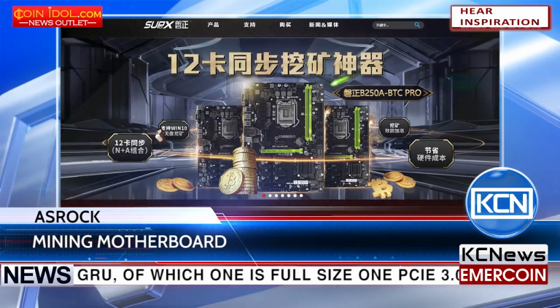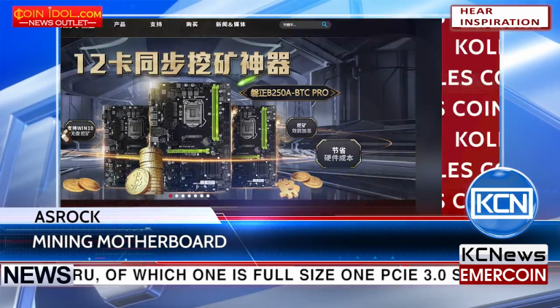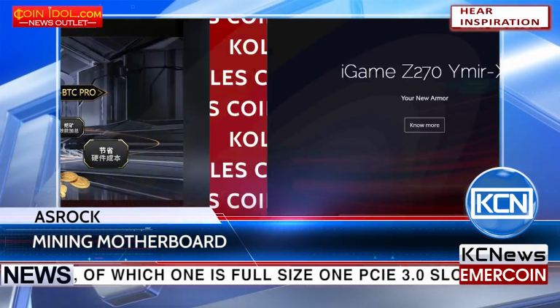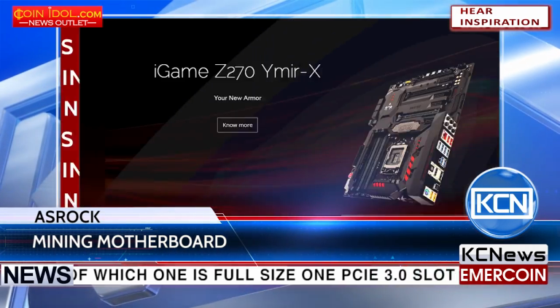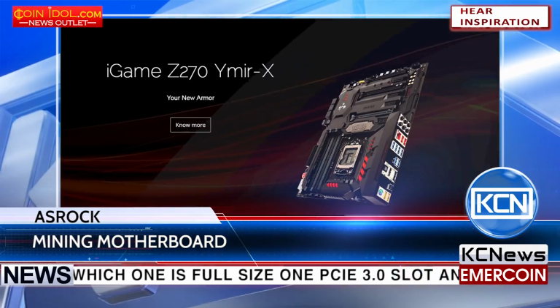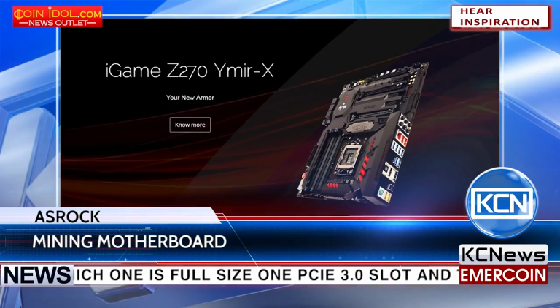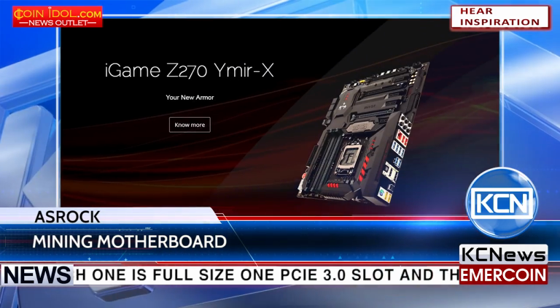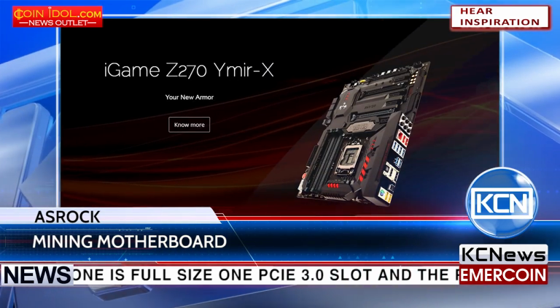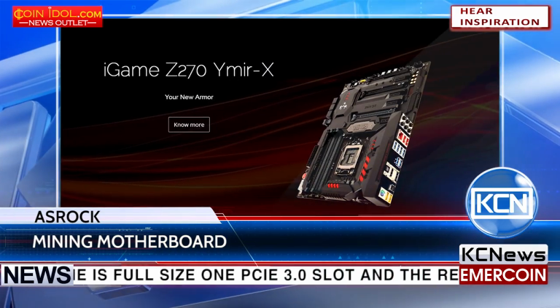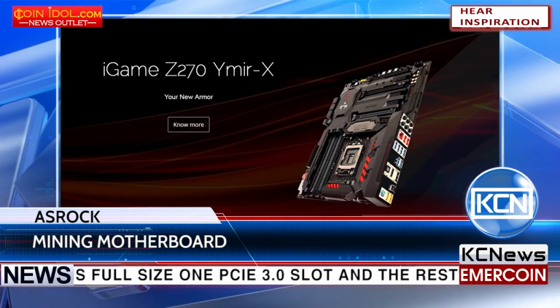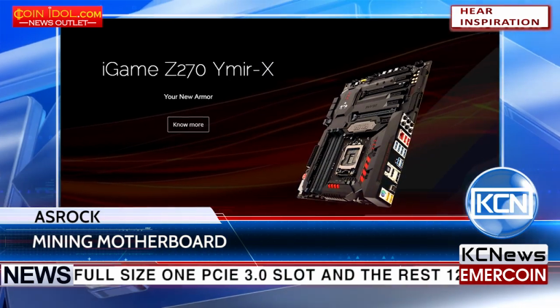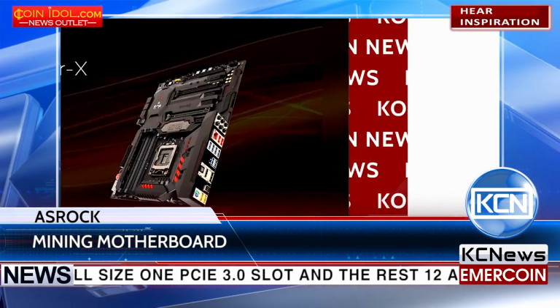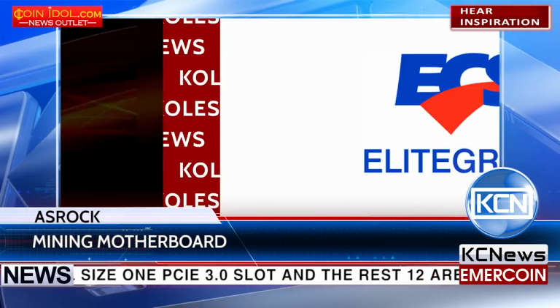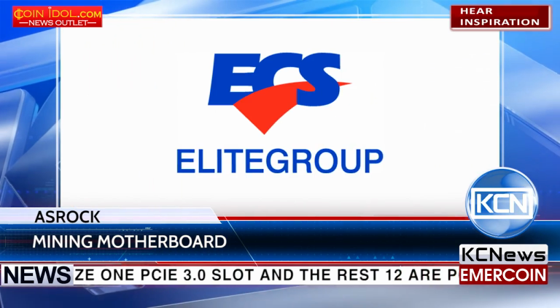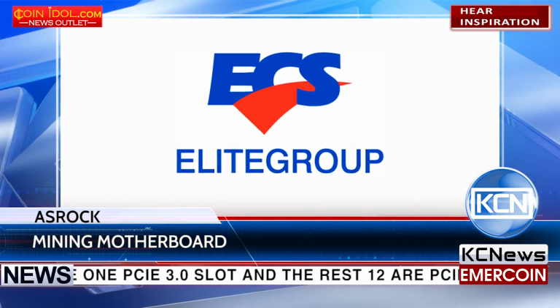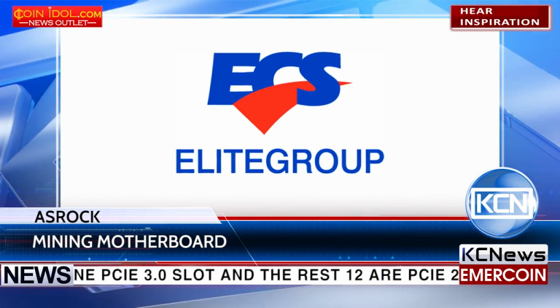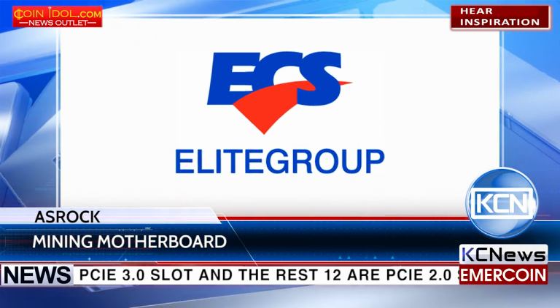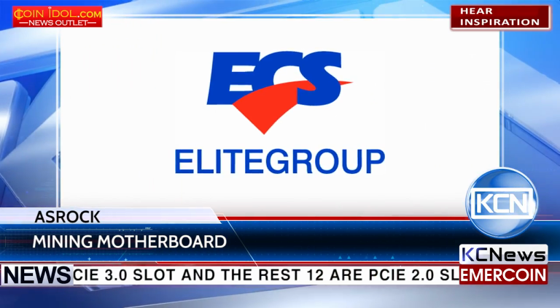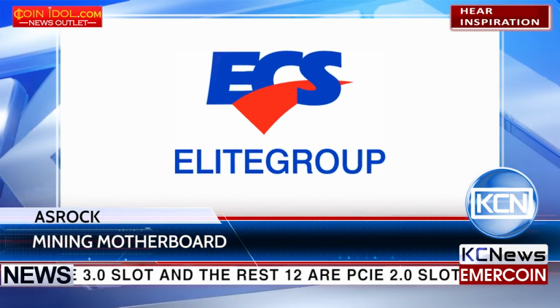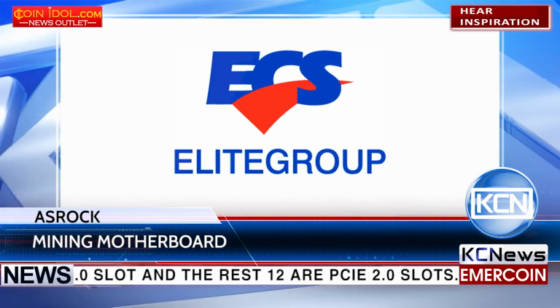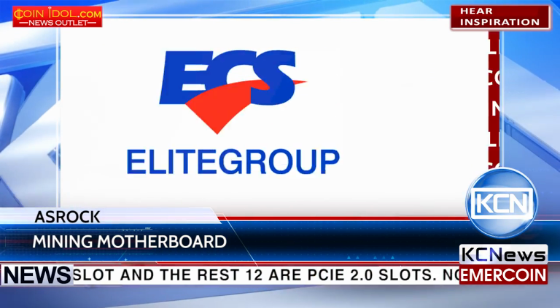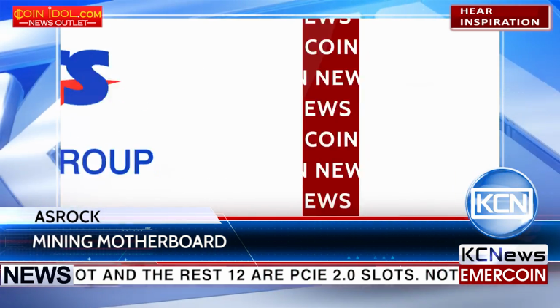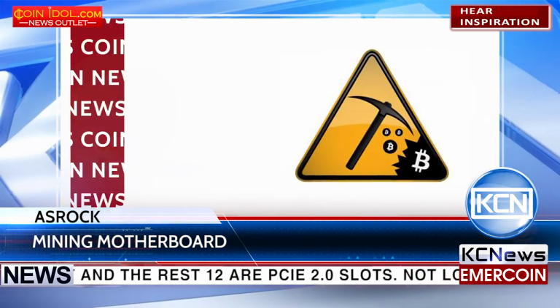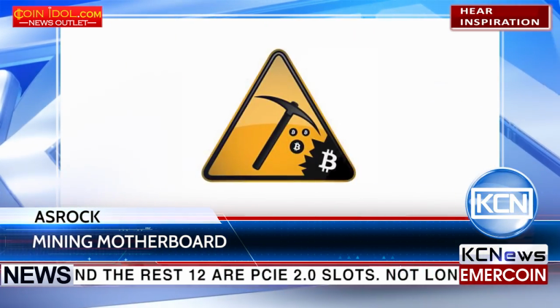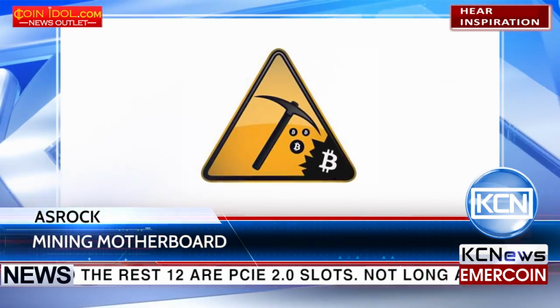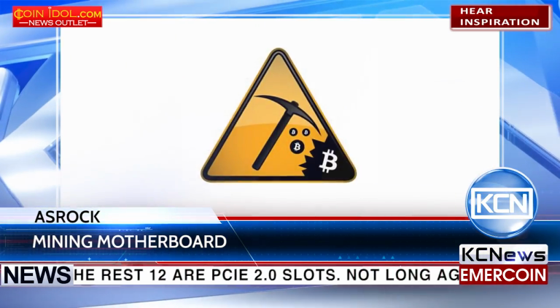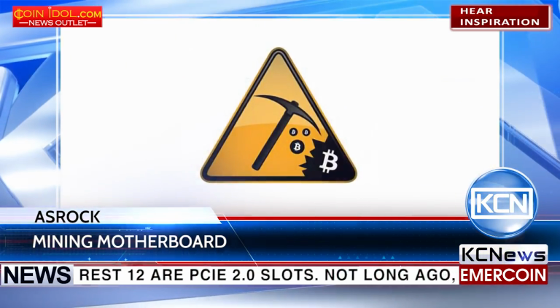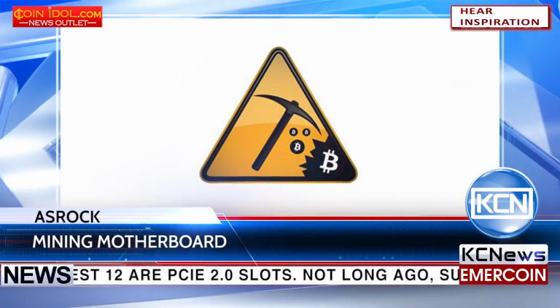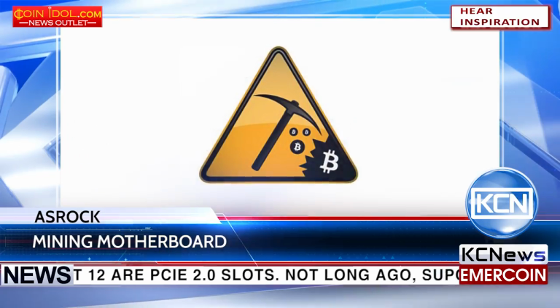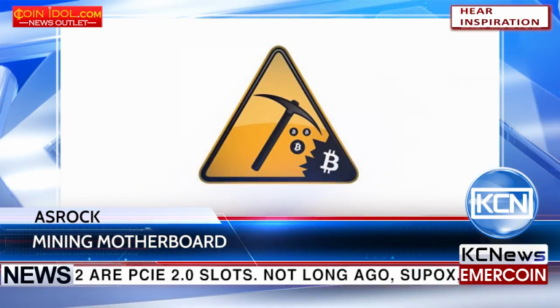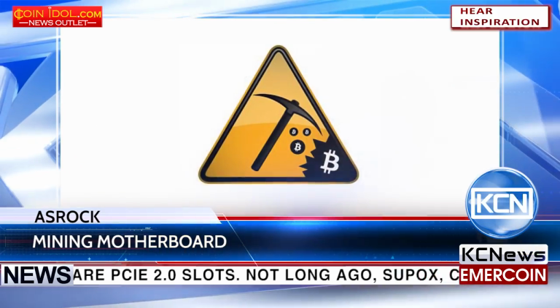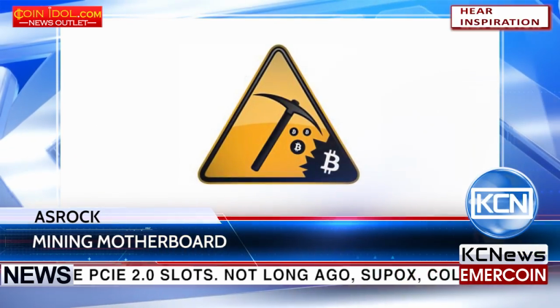Not long ago, SUPOX, Colorful, and Elite Group also introduced motherboards for mining.